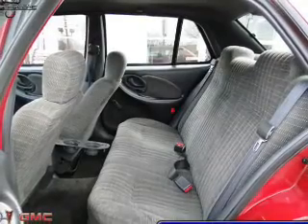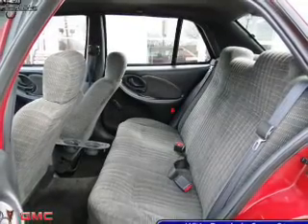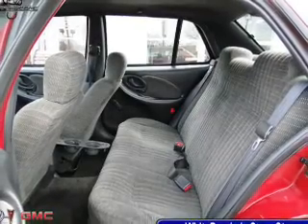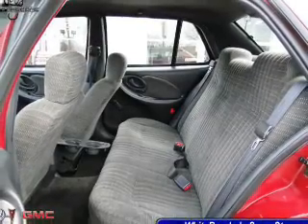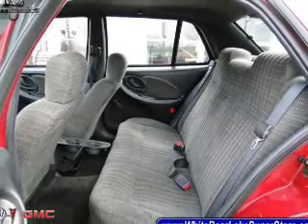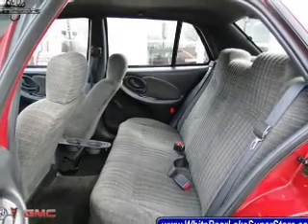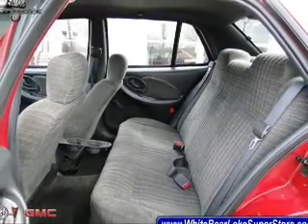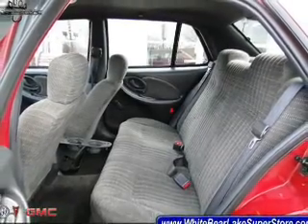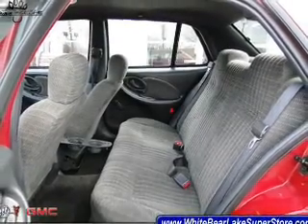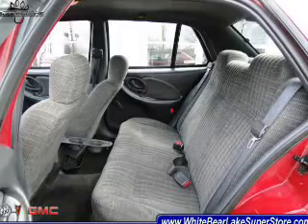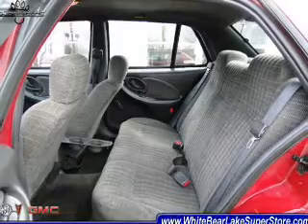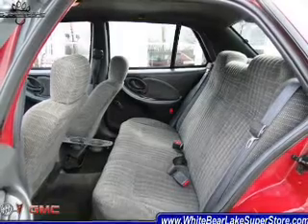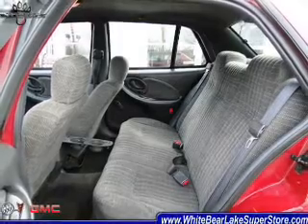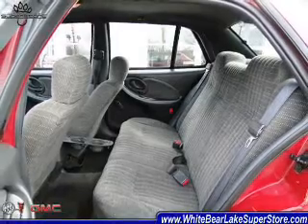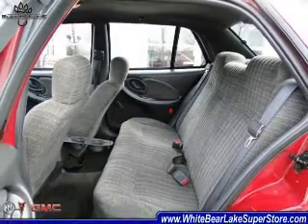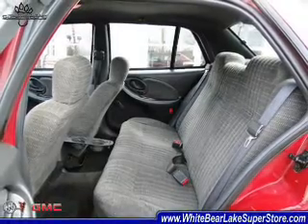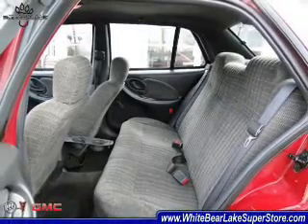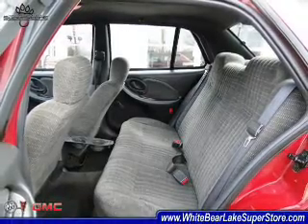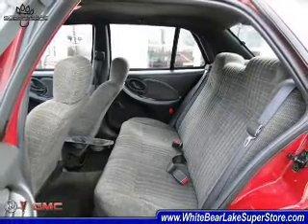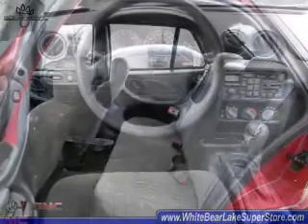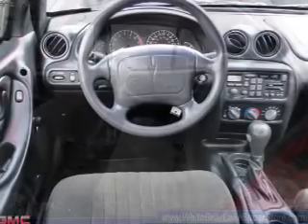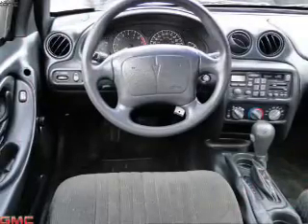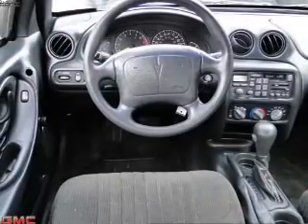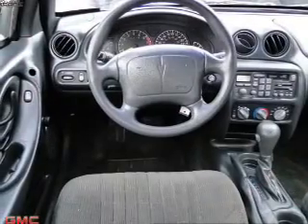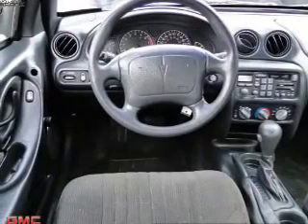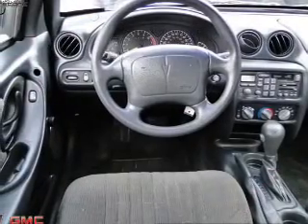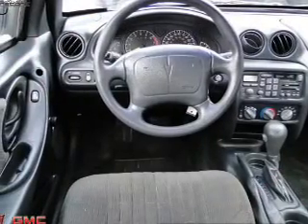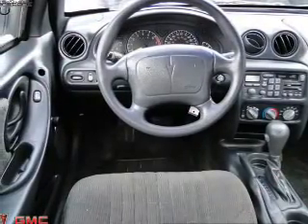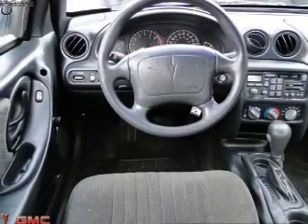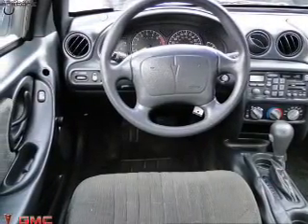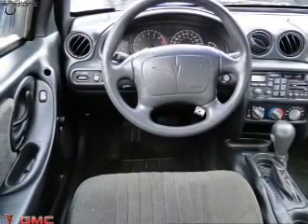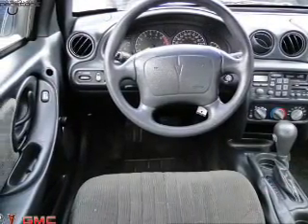Power door locks, cruise control, and AM-FM stereo. Power steering, air conditioning.